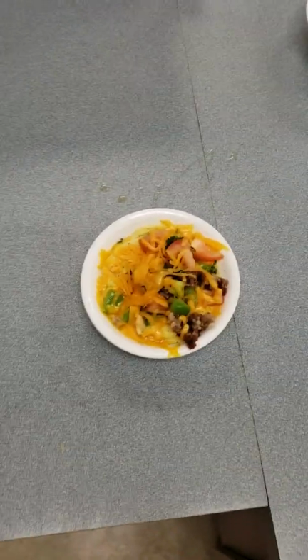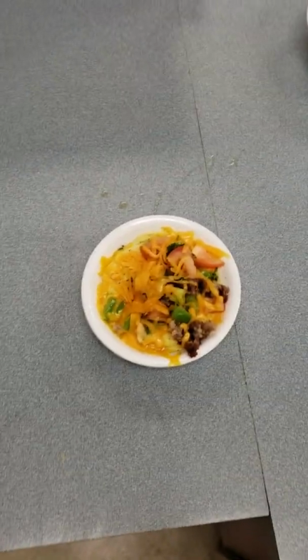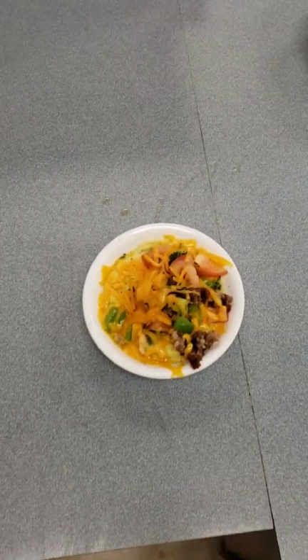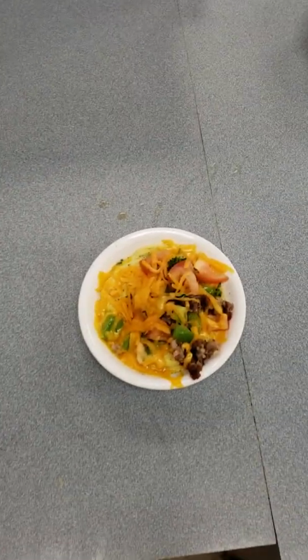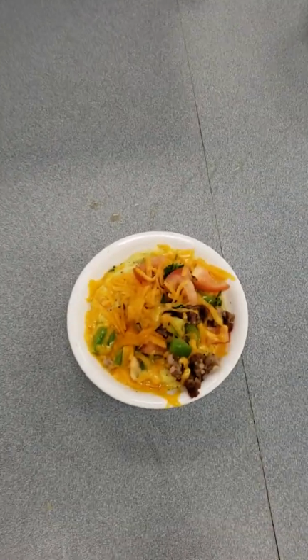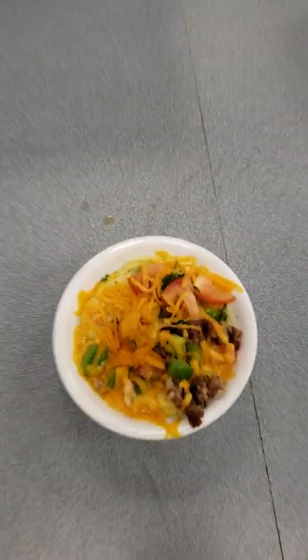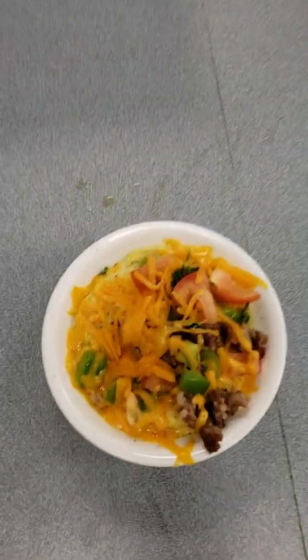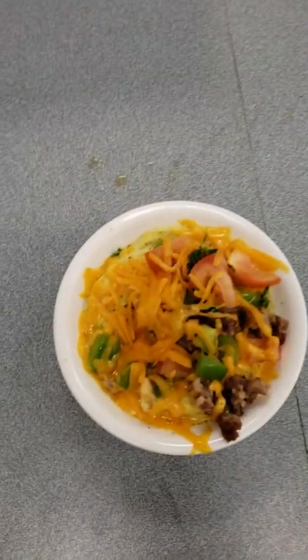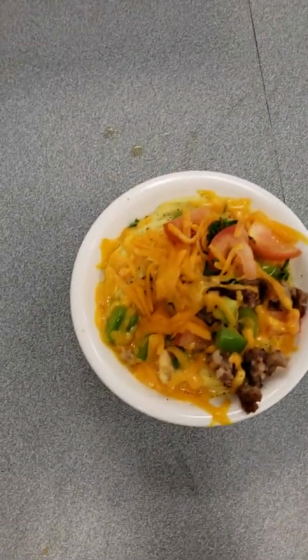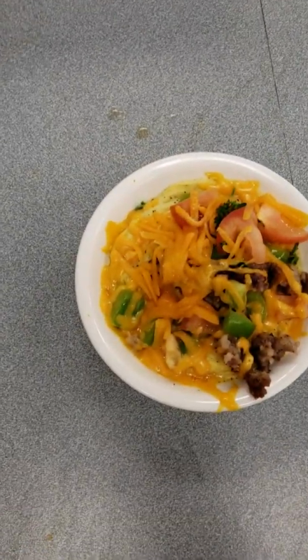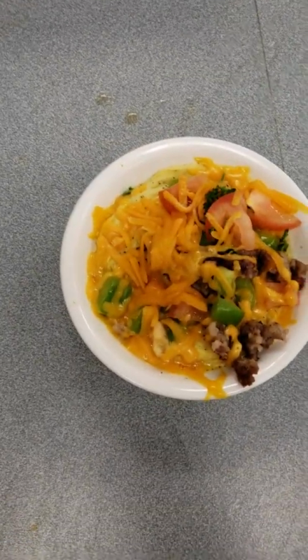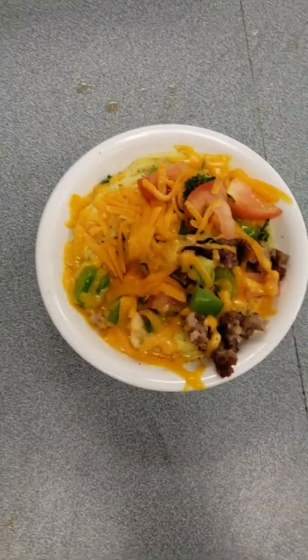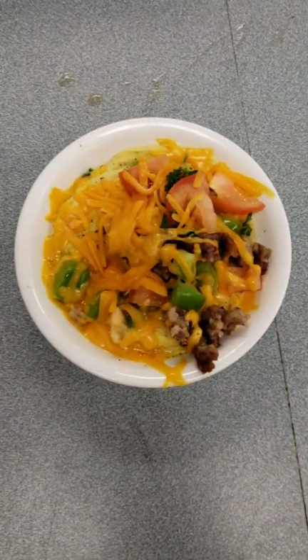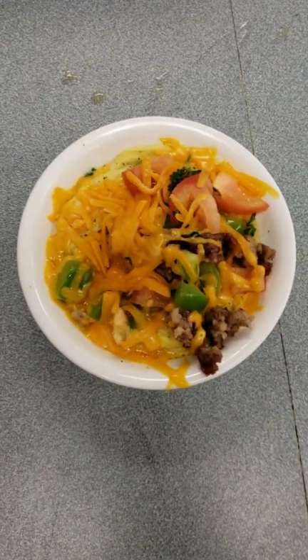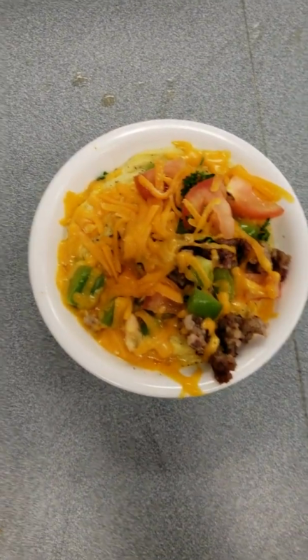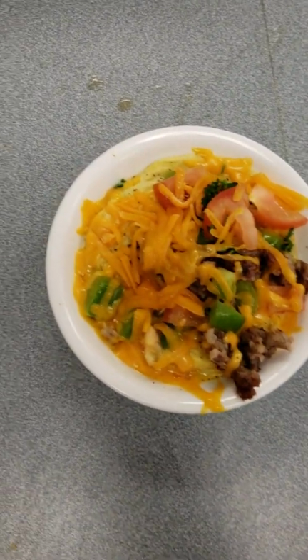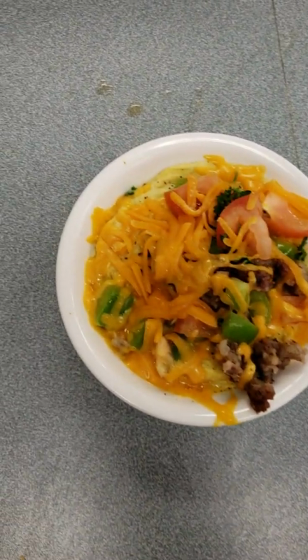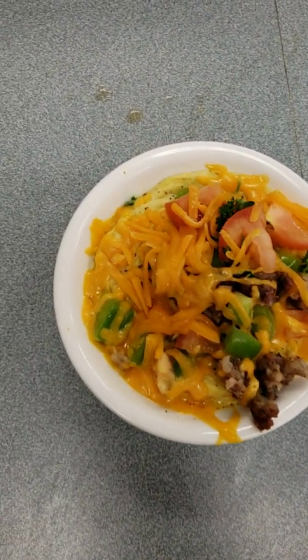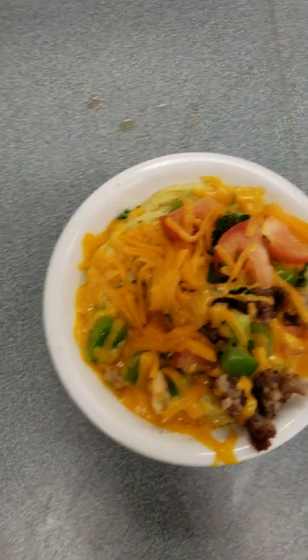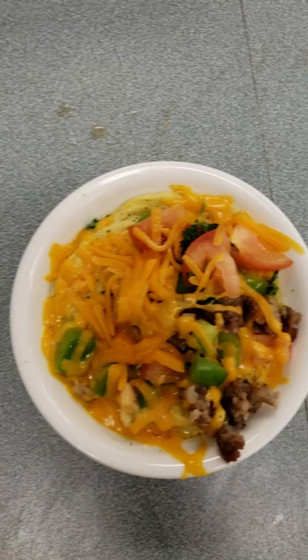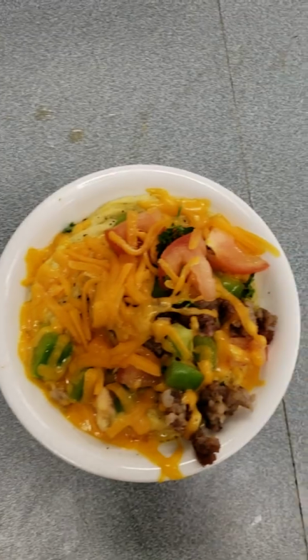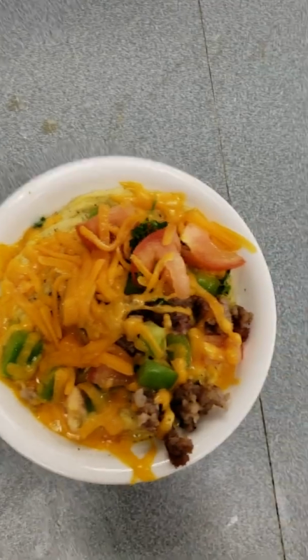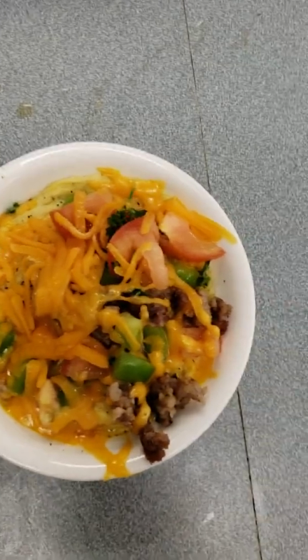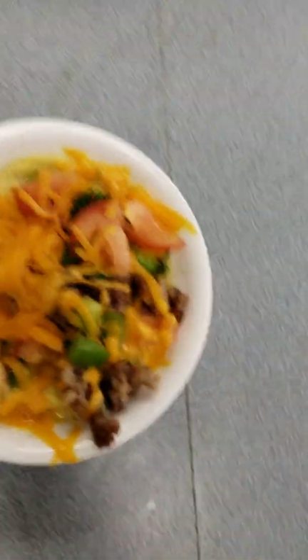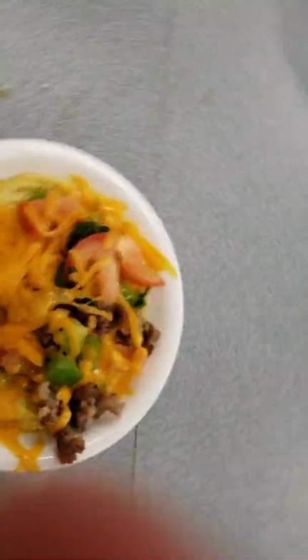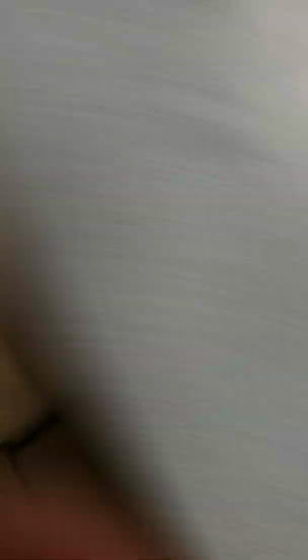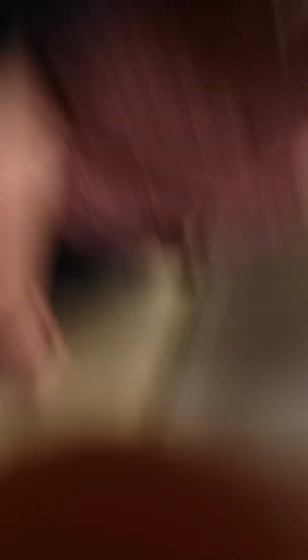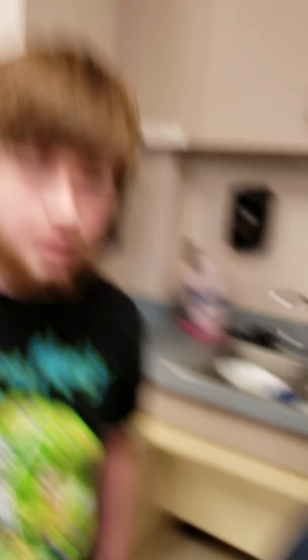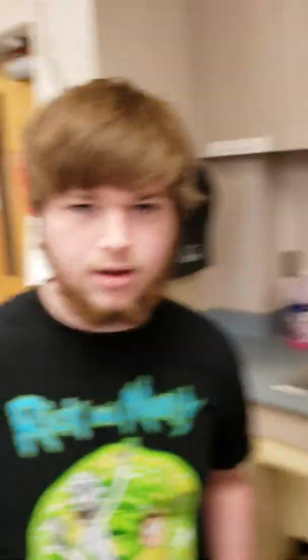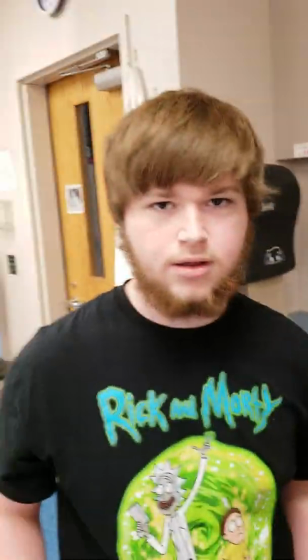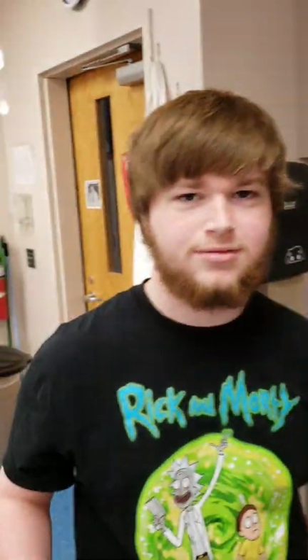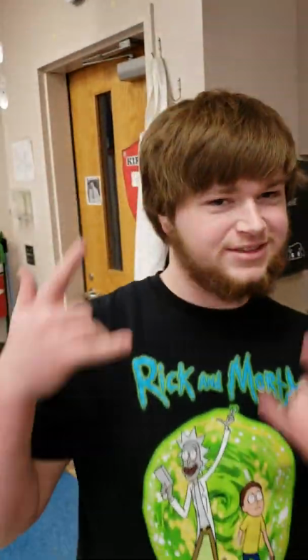This is the final product after 30 seconds in the microwave. And this is Steven Beck.